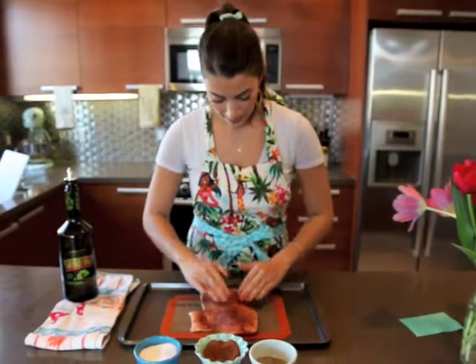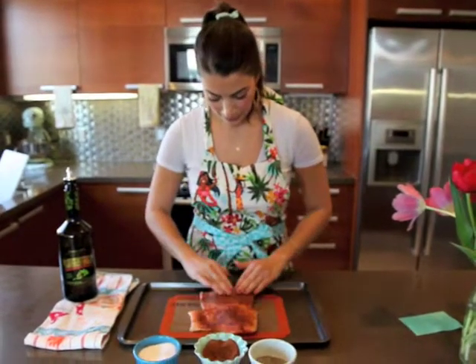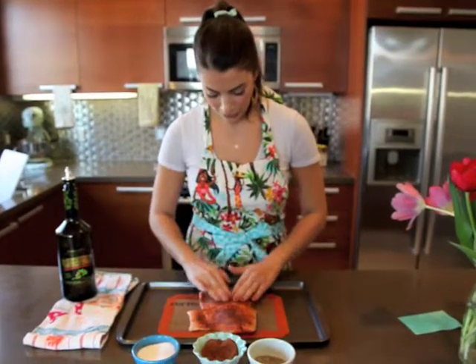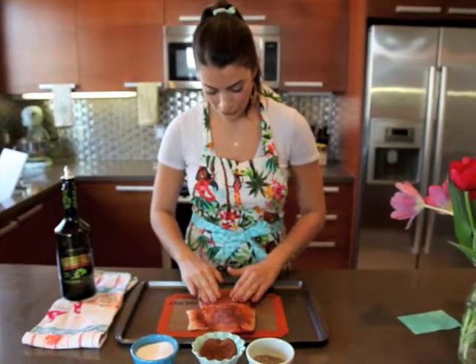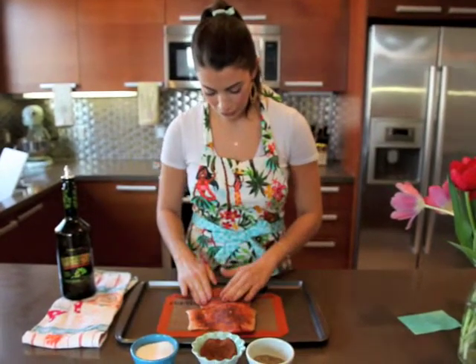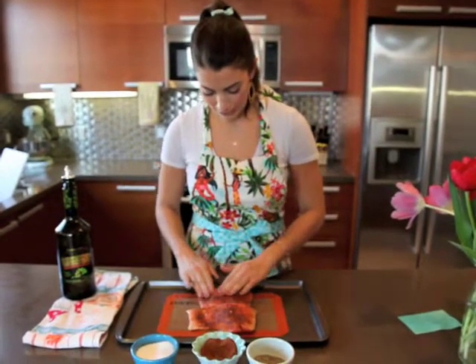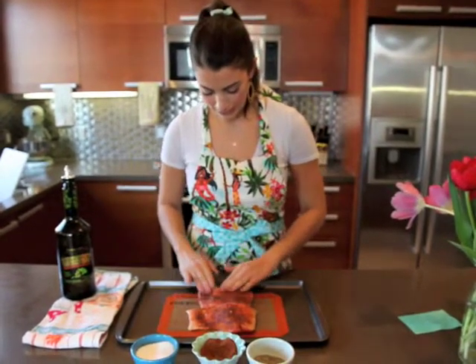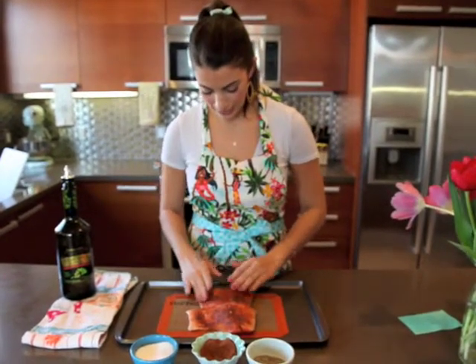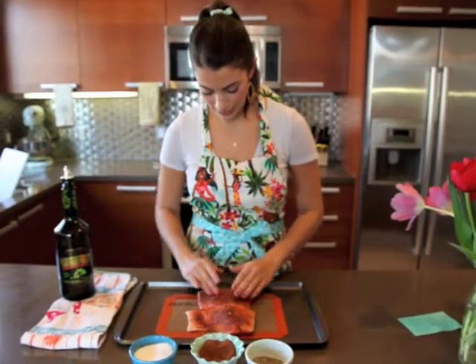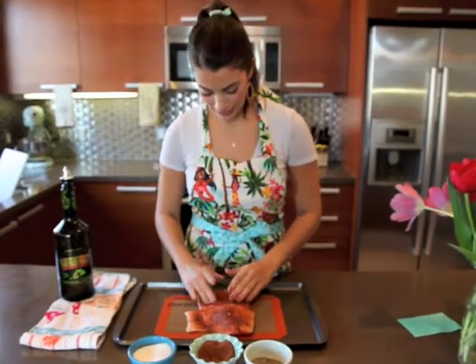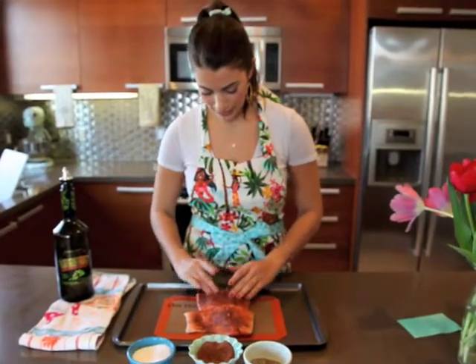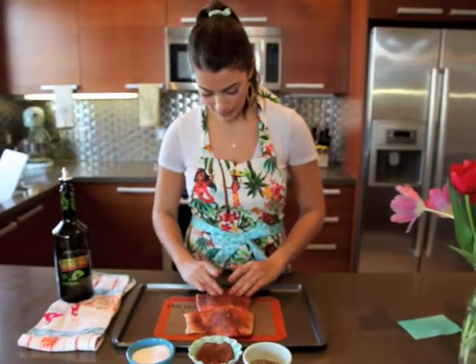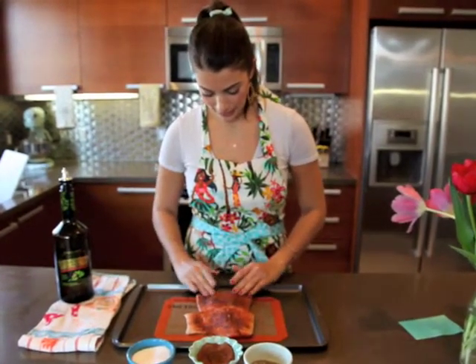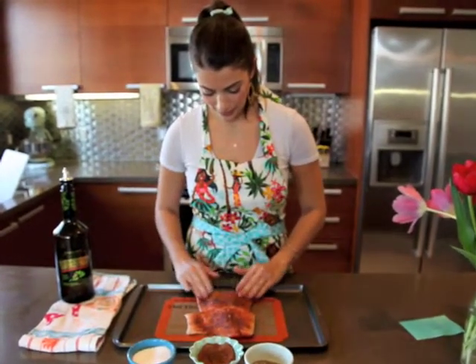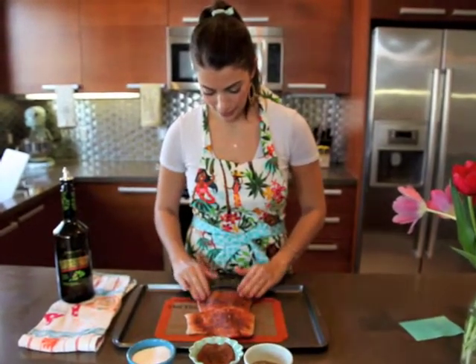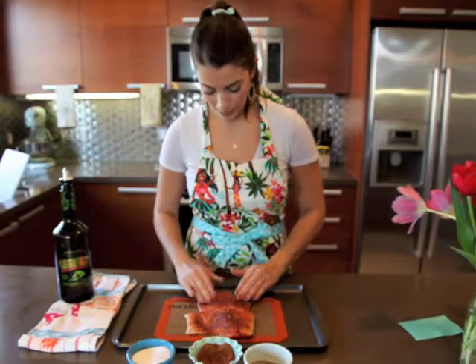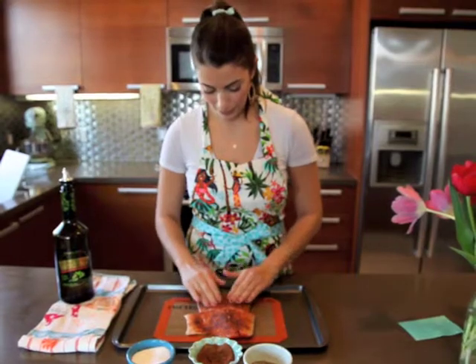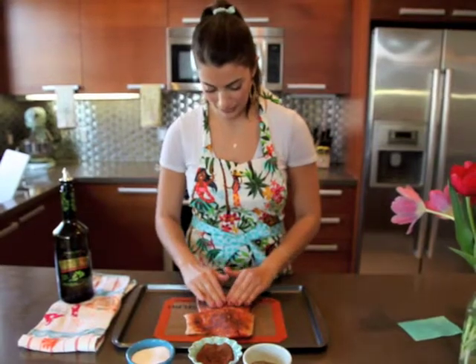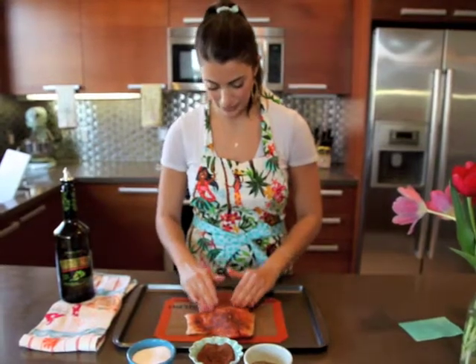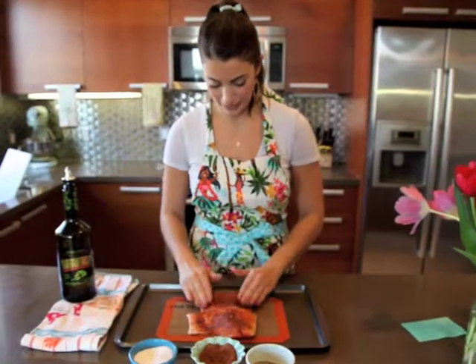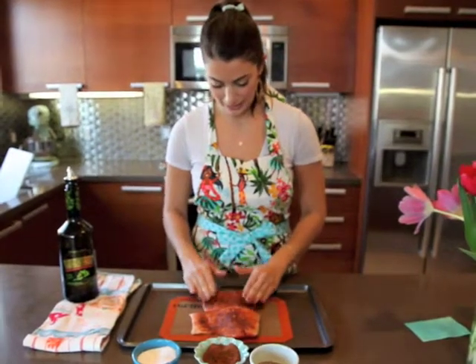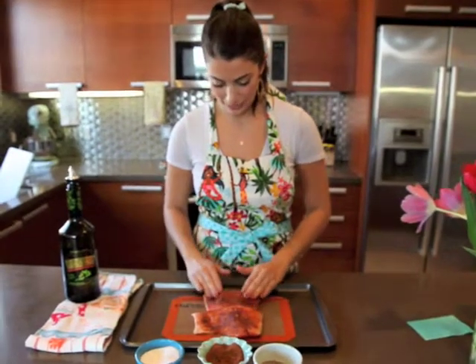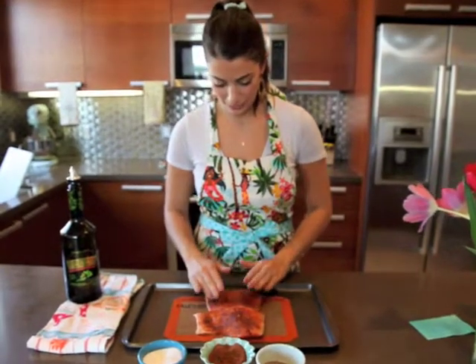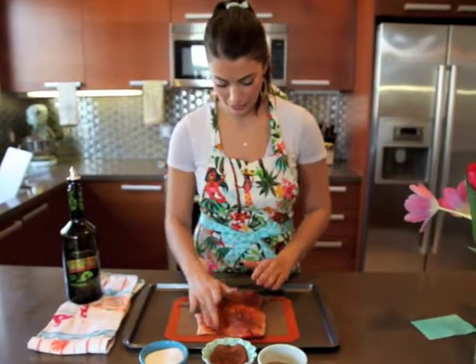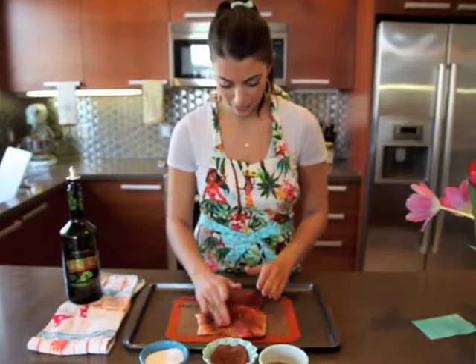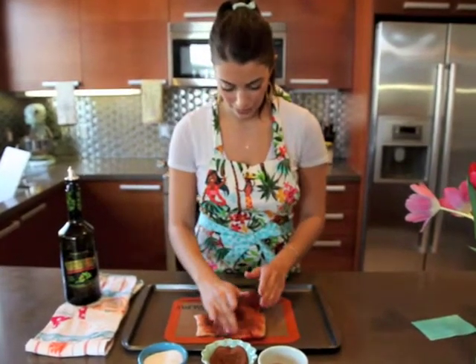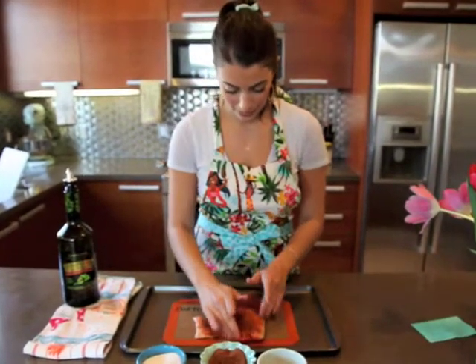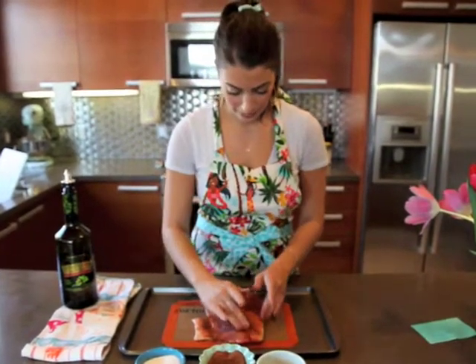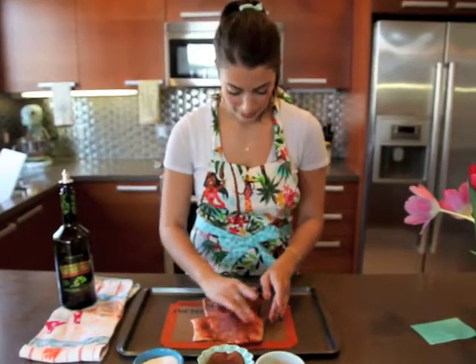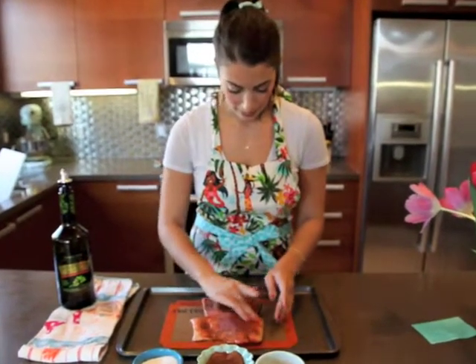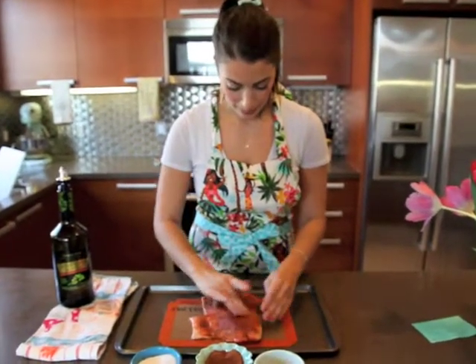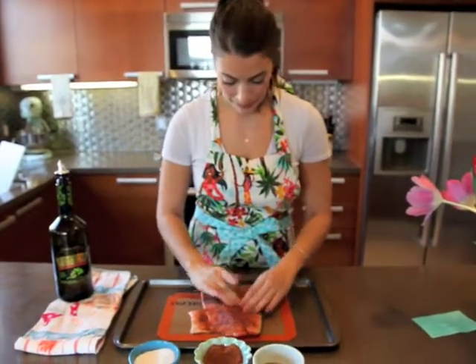You're going to just basically rub it into the salmon. Don't go too crazy coating it because it can get a little bit overly spicy — just coat it a bit.